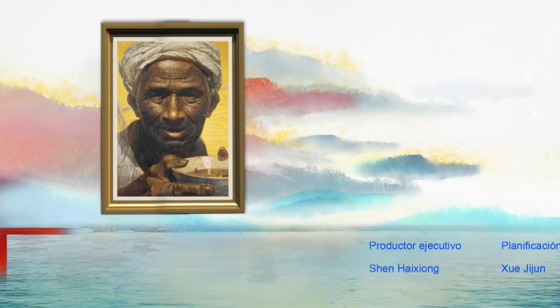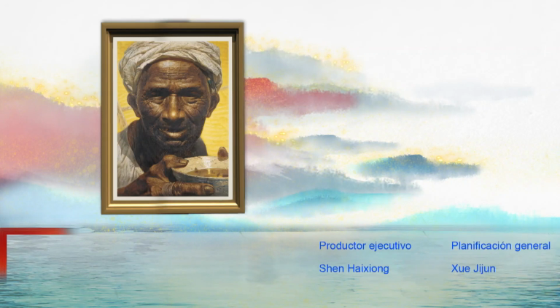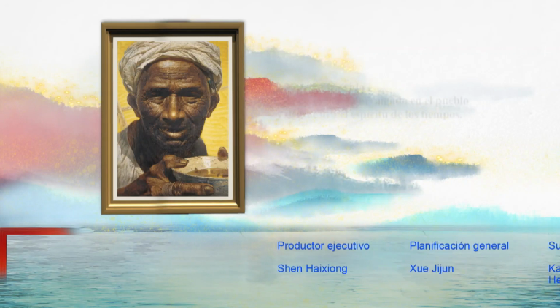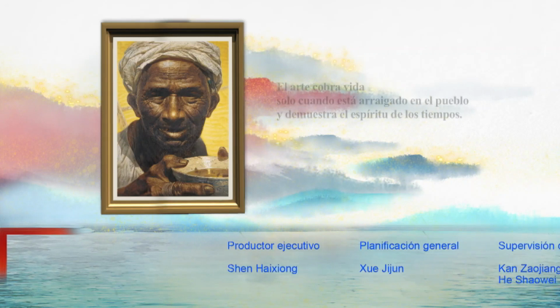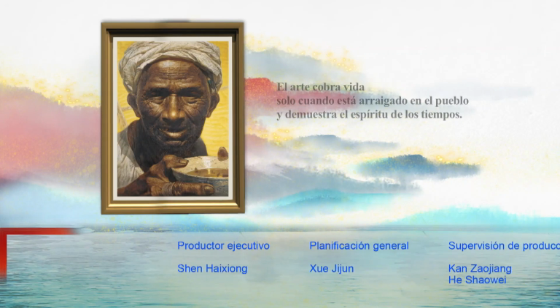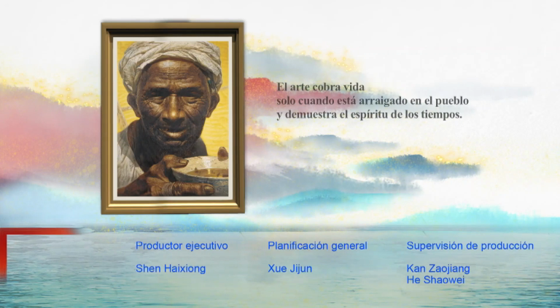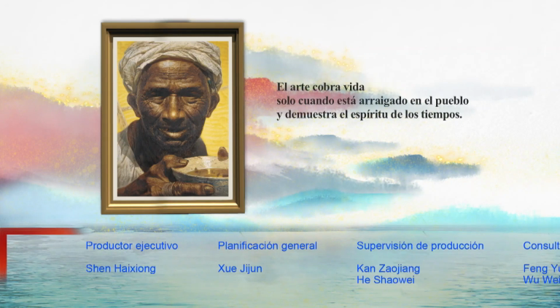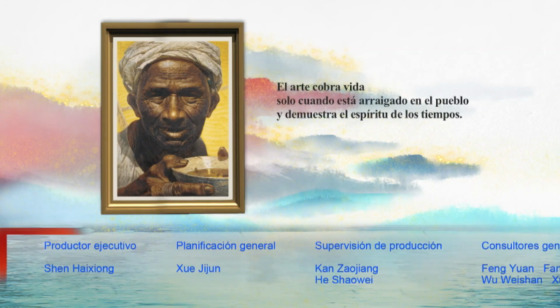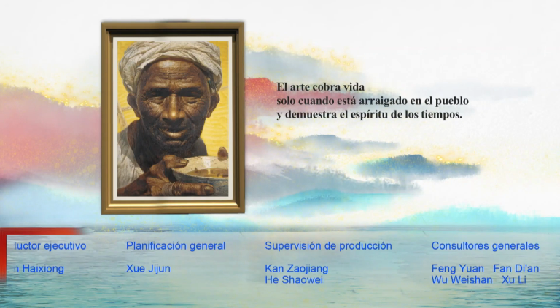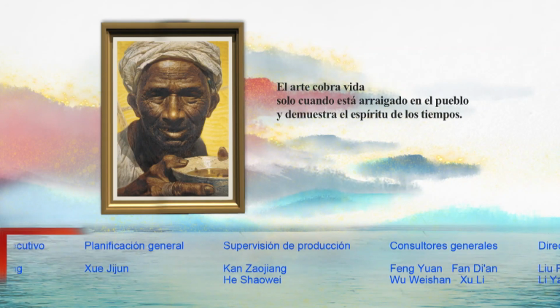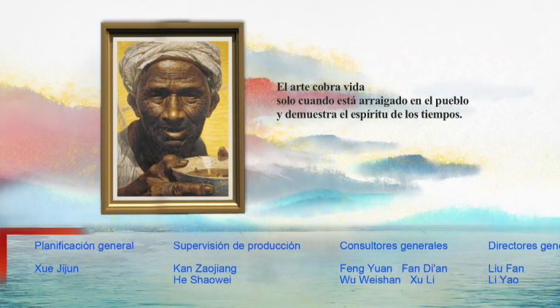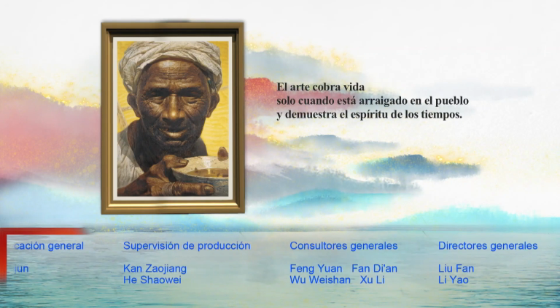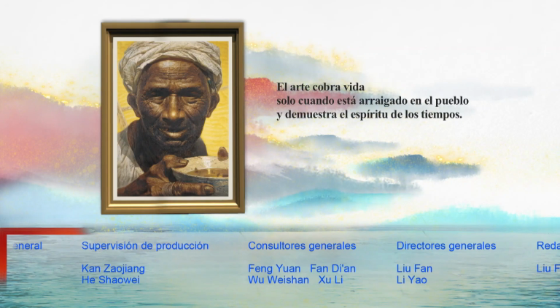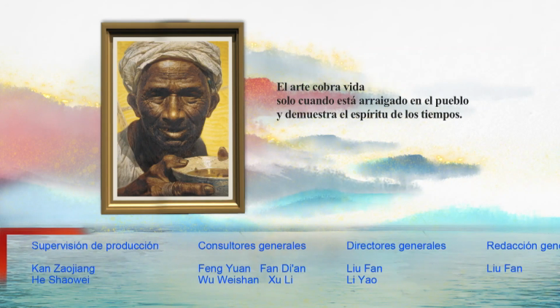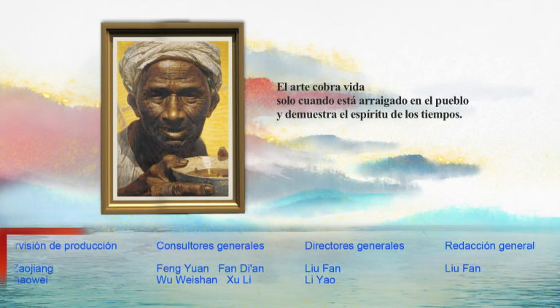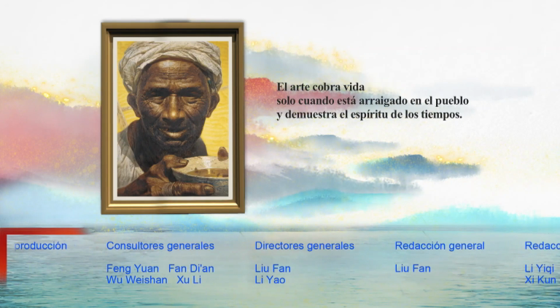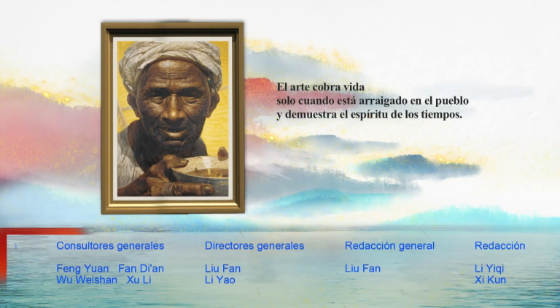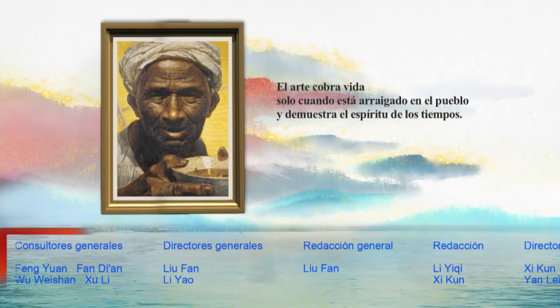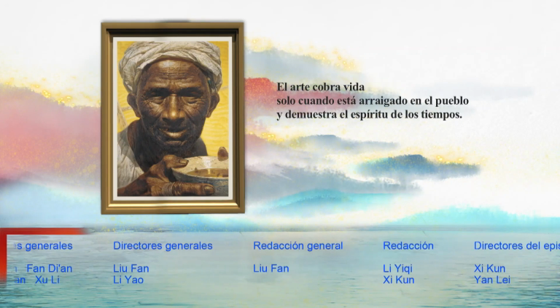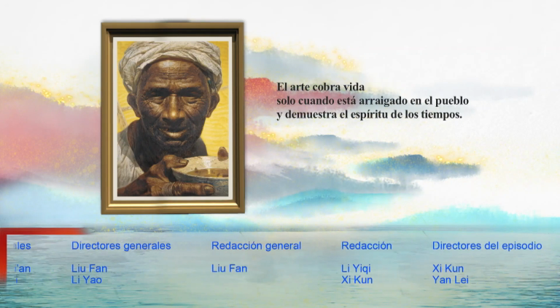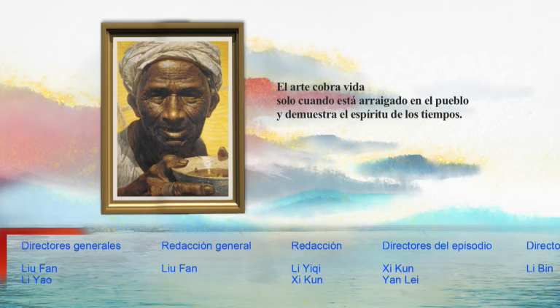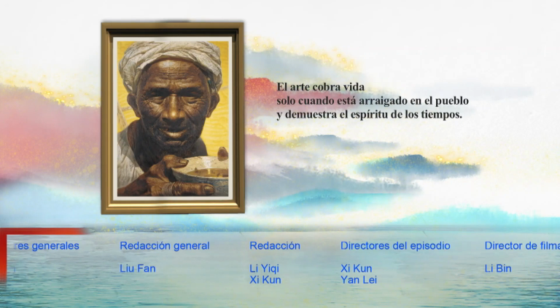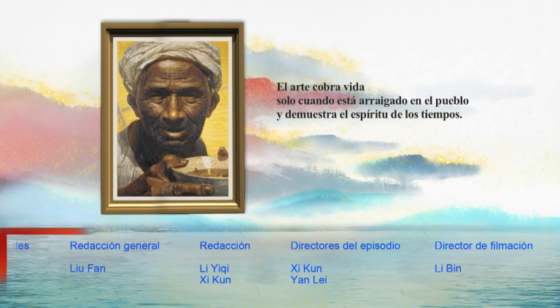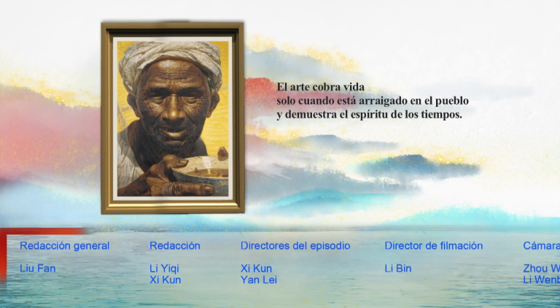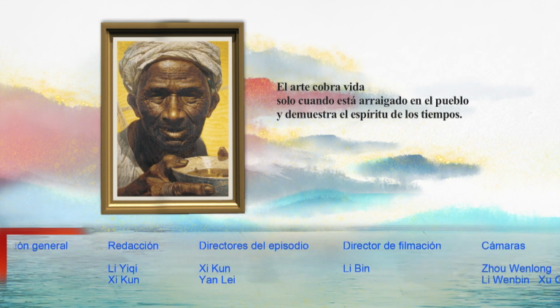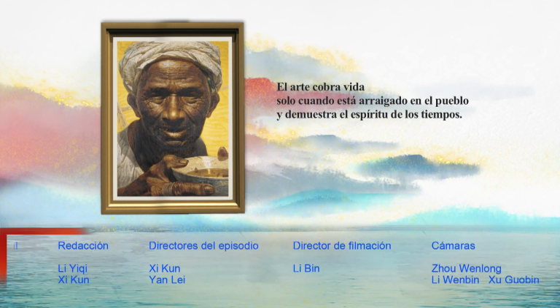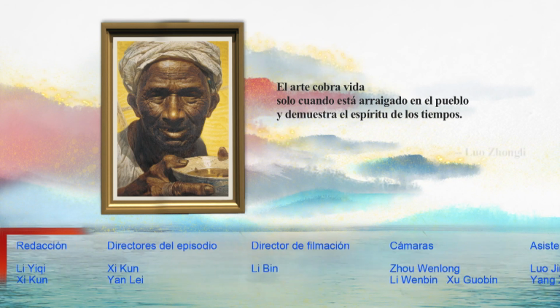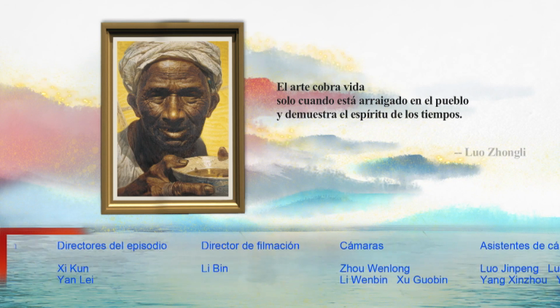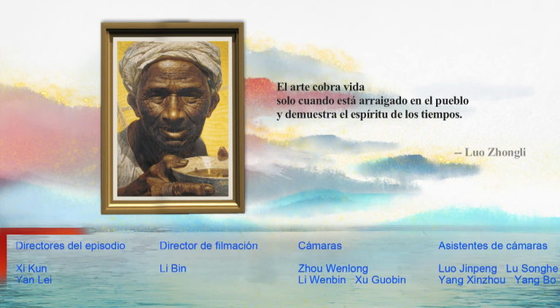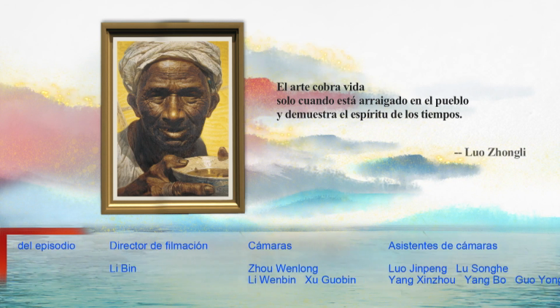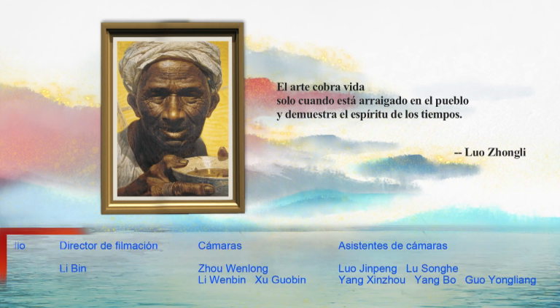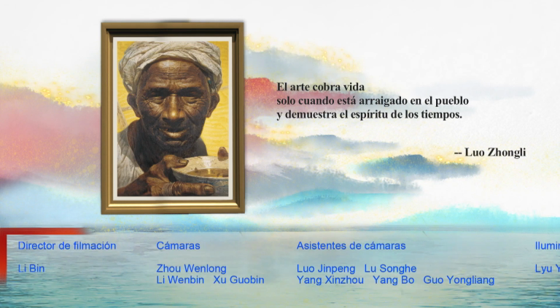El arte cobra vida sólo cuando está arraigado en el pueblo y demuestra el espíritu de los tiempos.